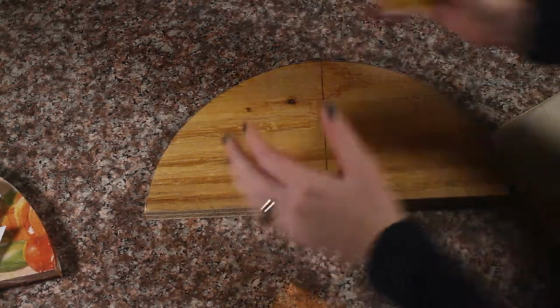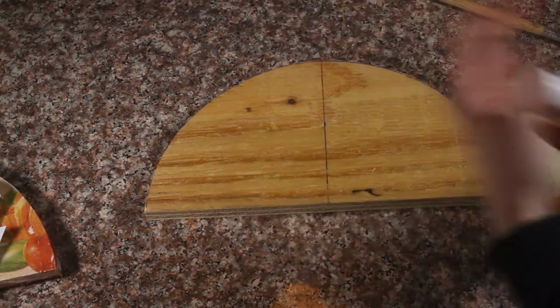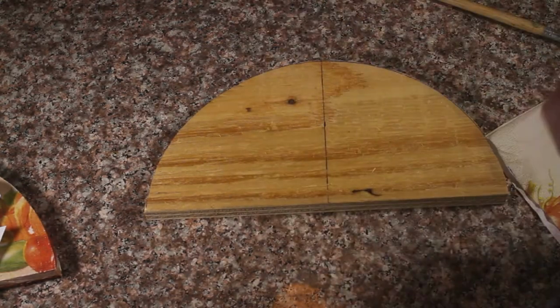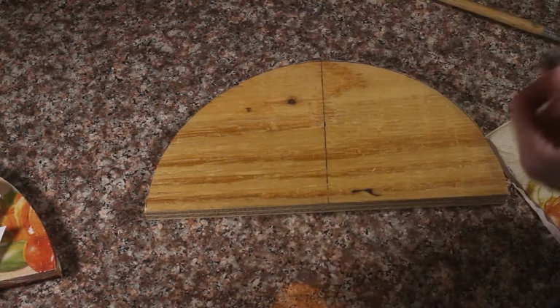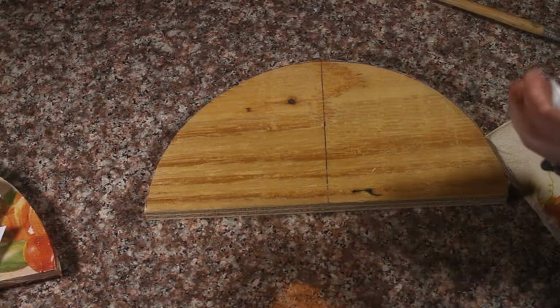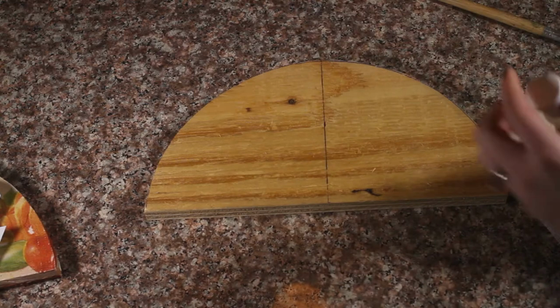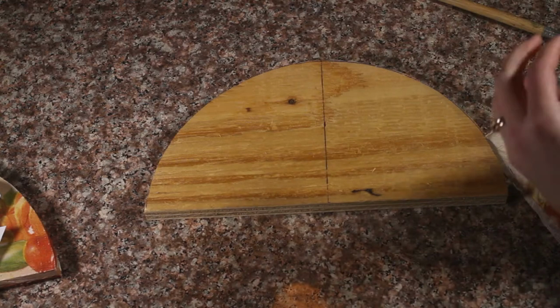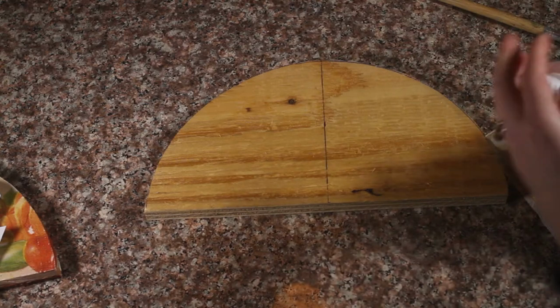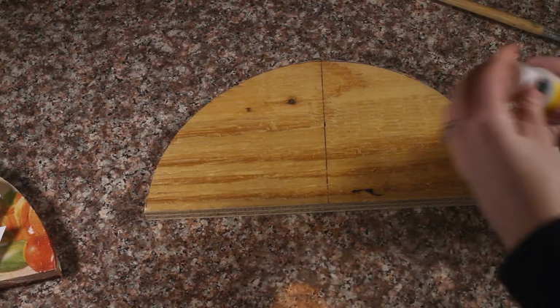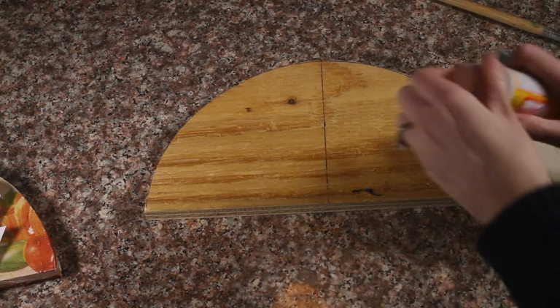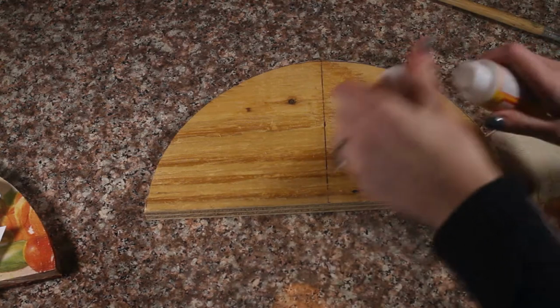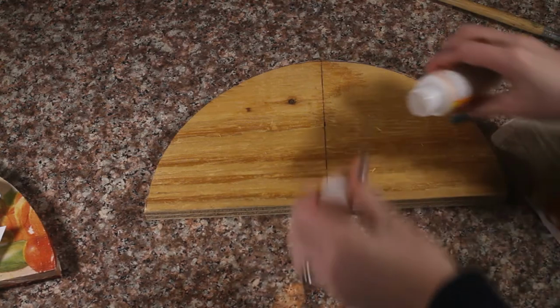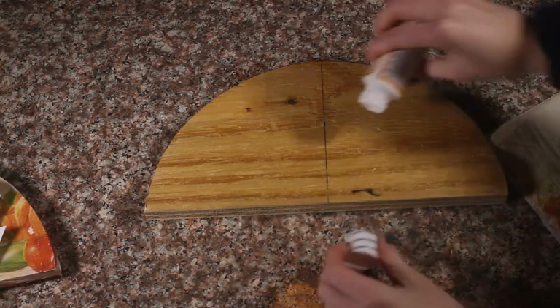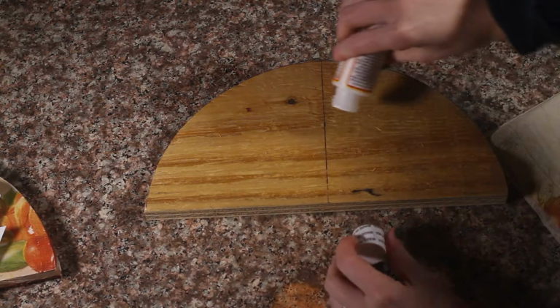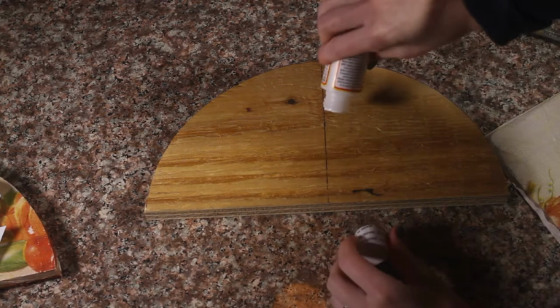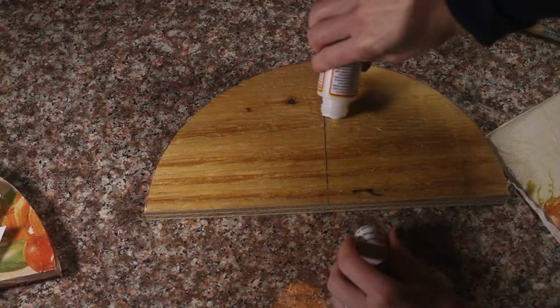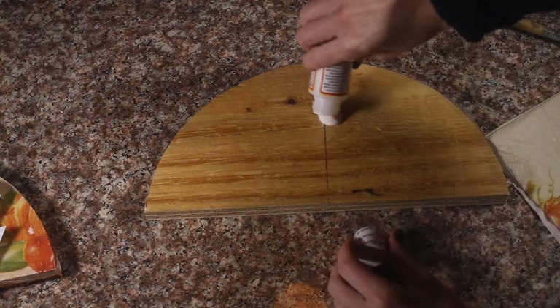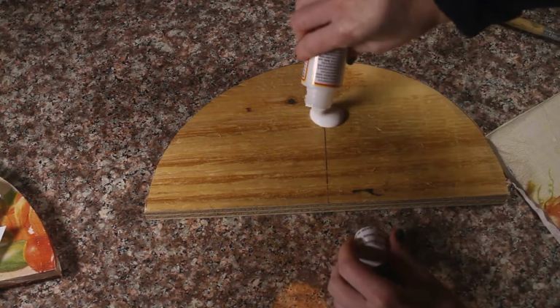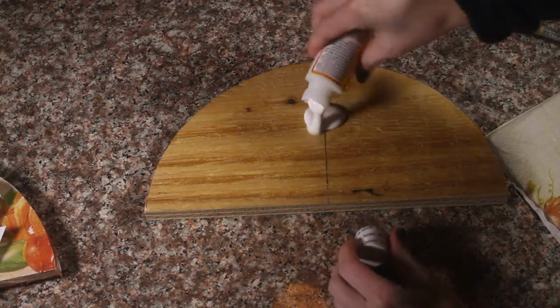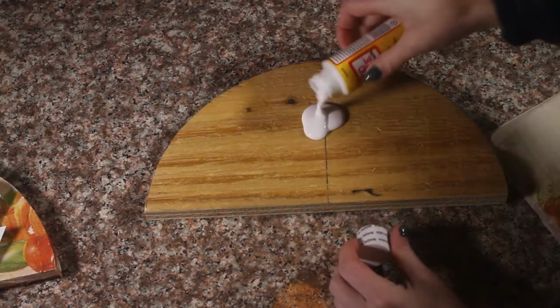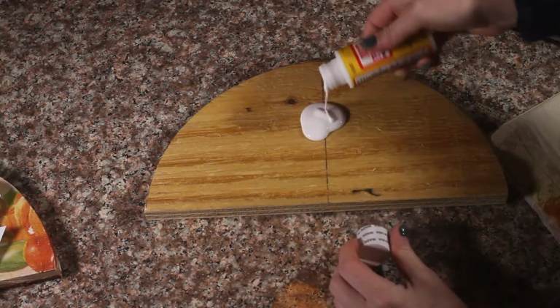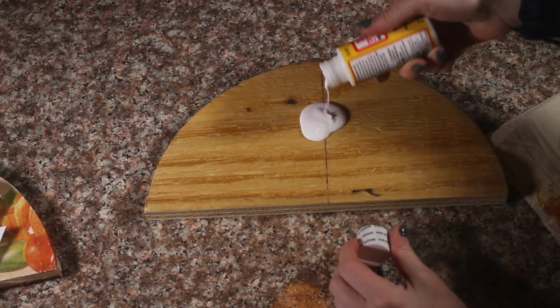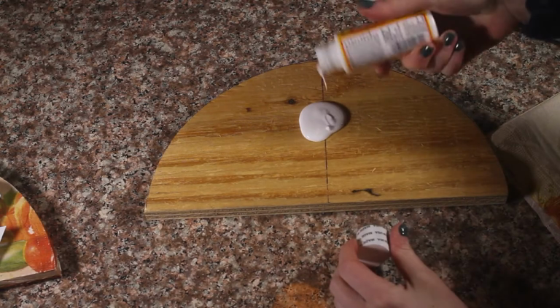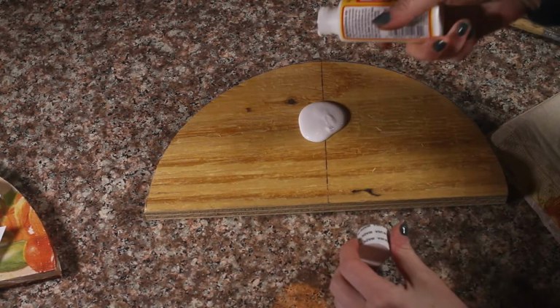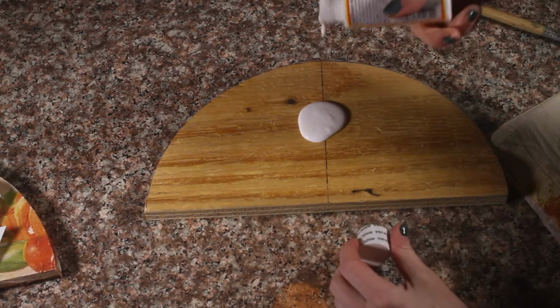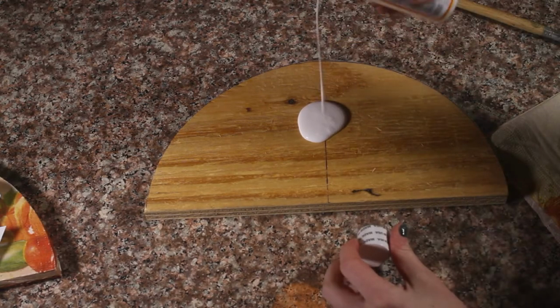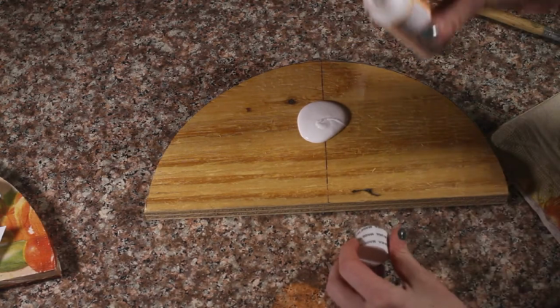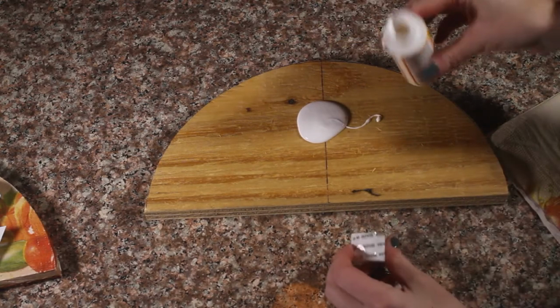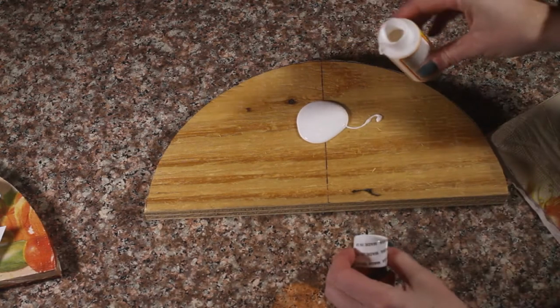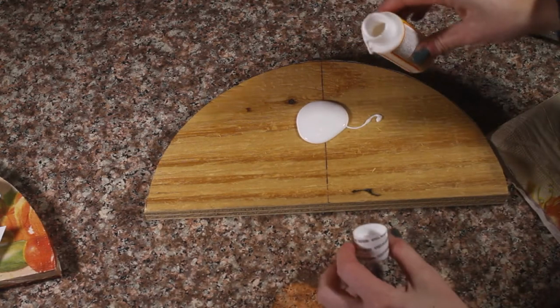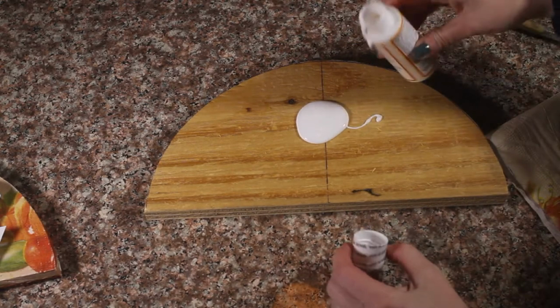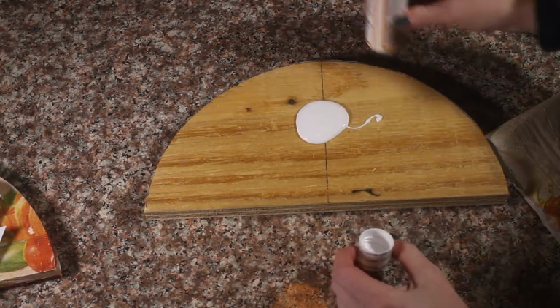I am just going to paint the wood with some Mod Podge, and lay my napkin over the top of it.